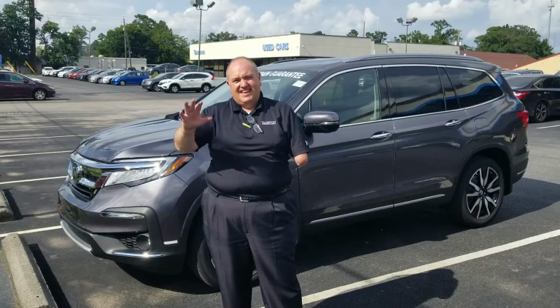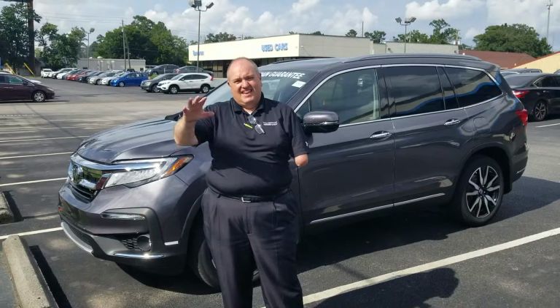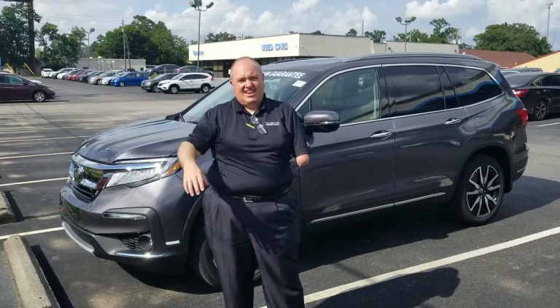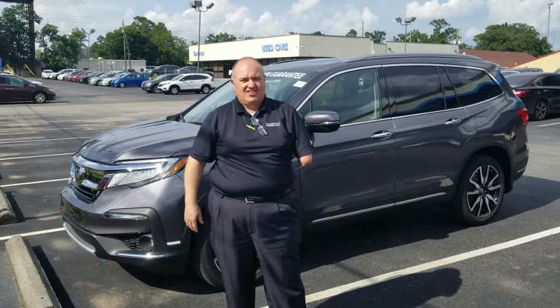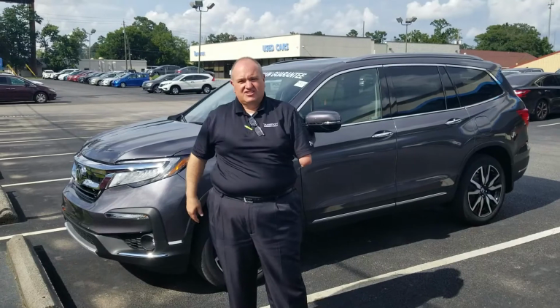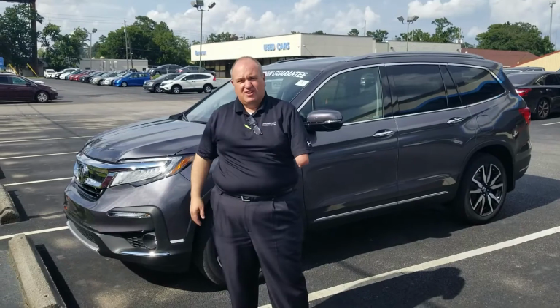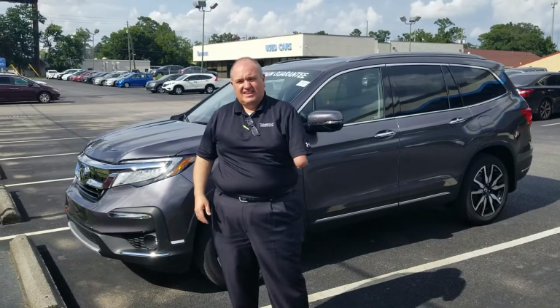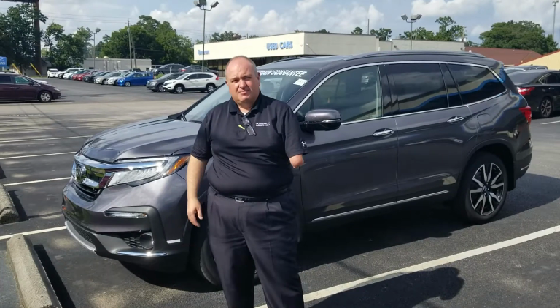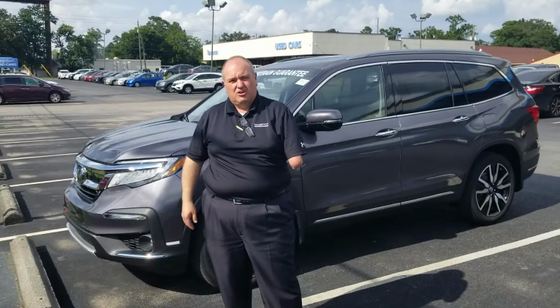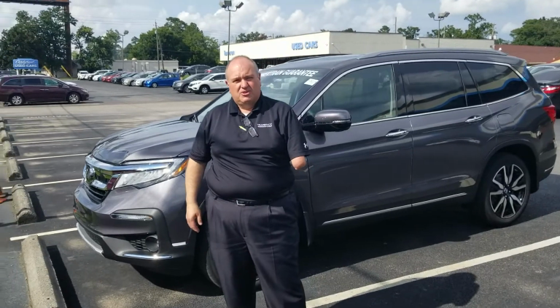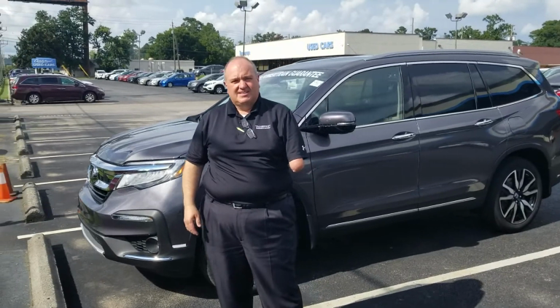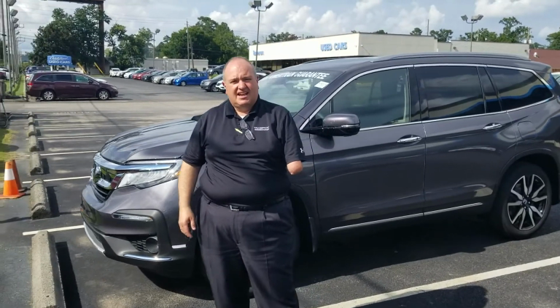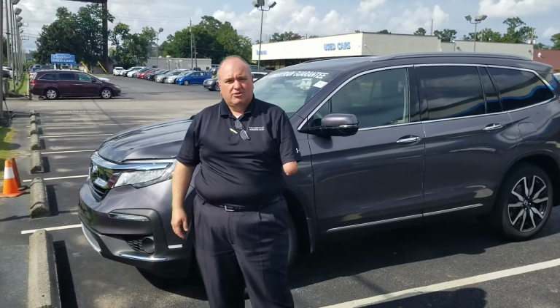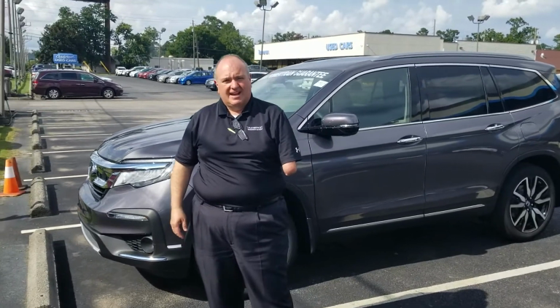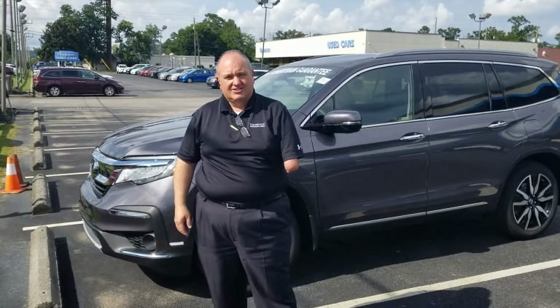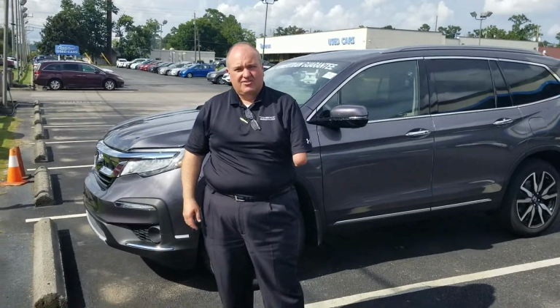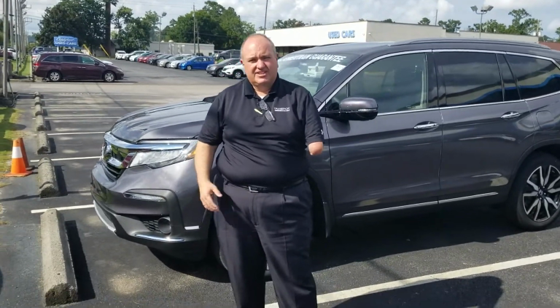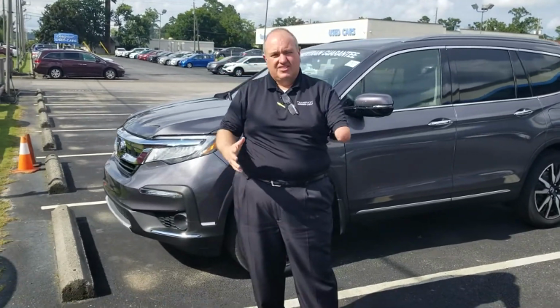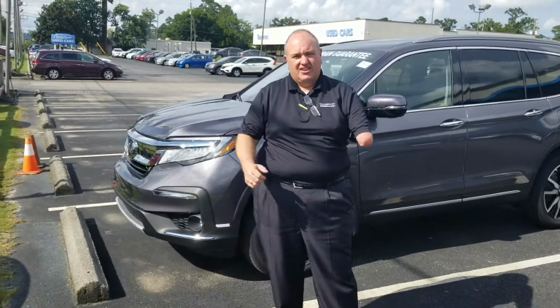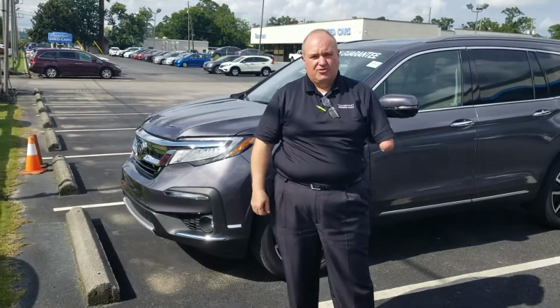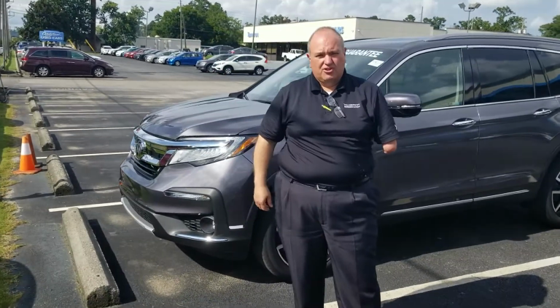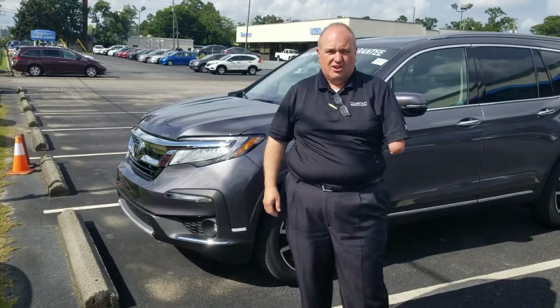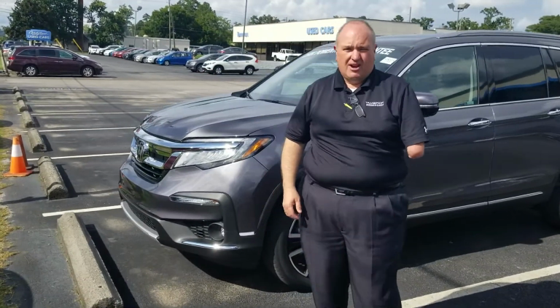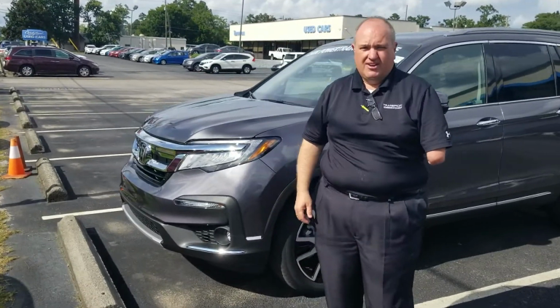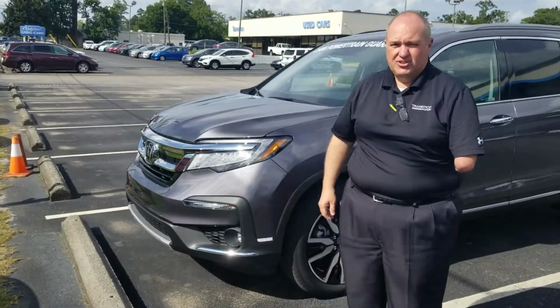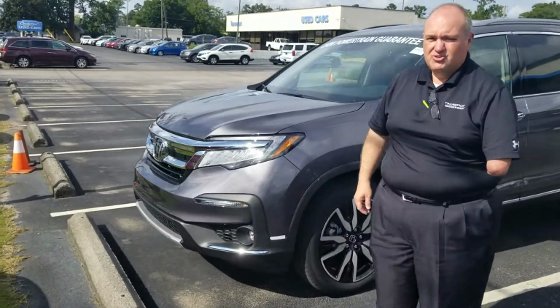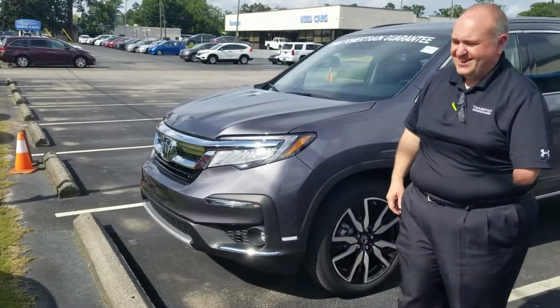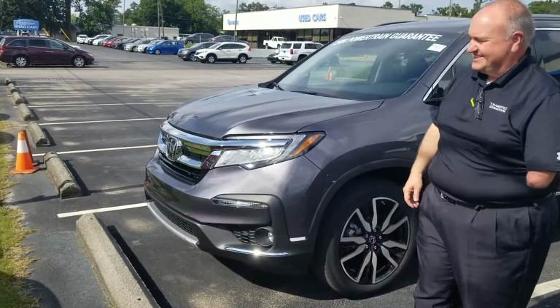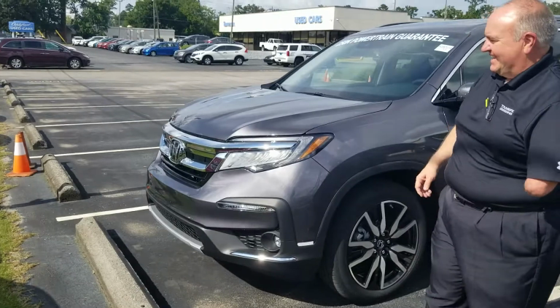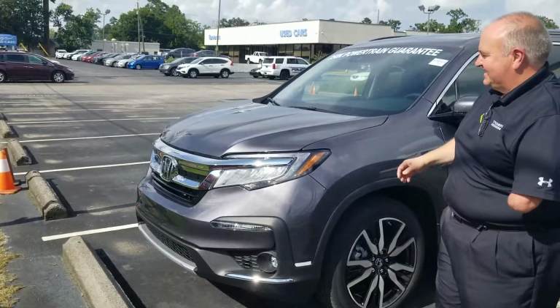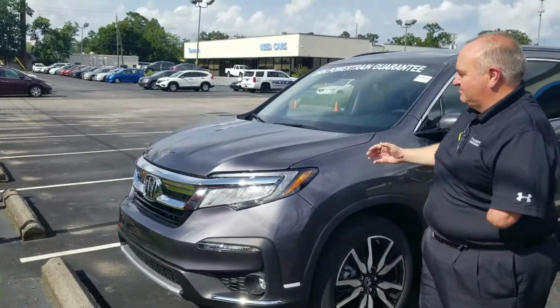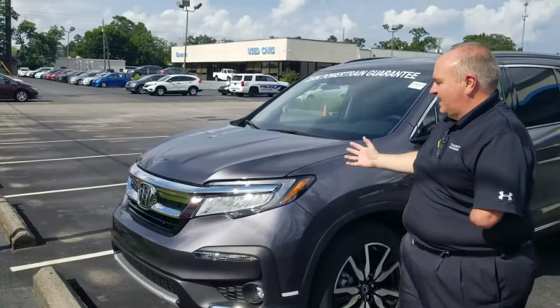Hey Kerry, this is Greg Canterbury with USA Auto Buying Service. Thank you for your inquiry on the 2019 Pilot.